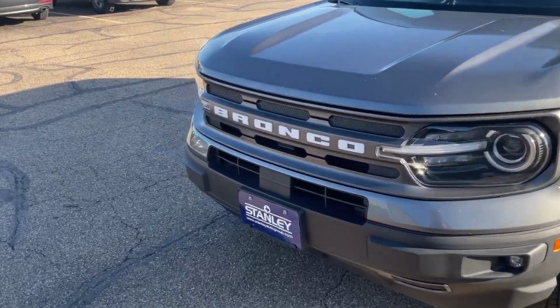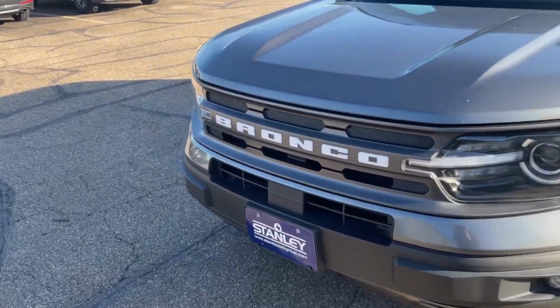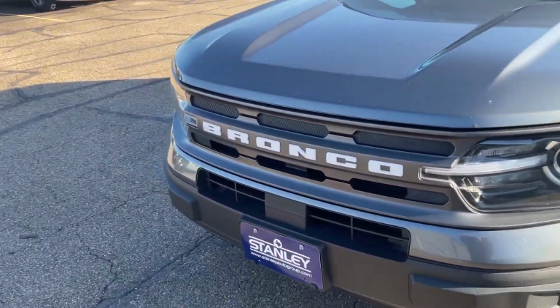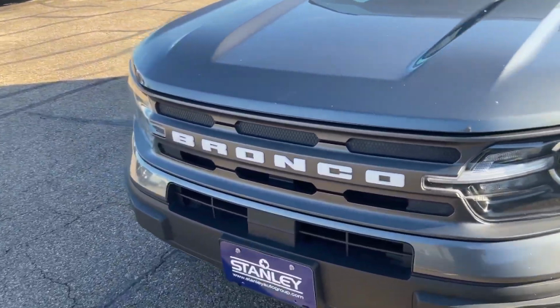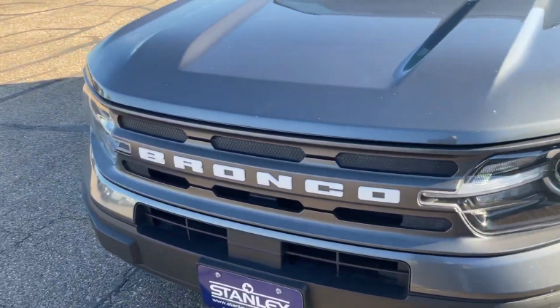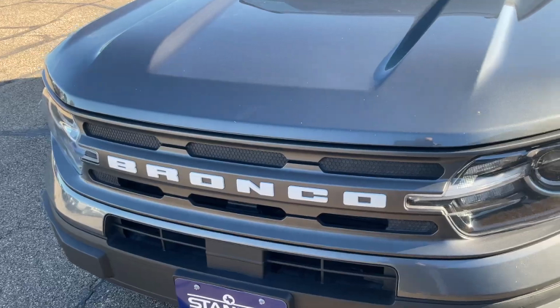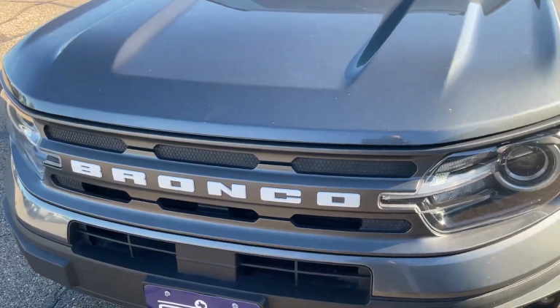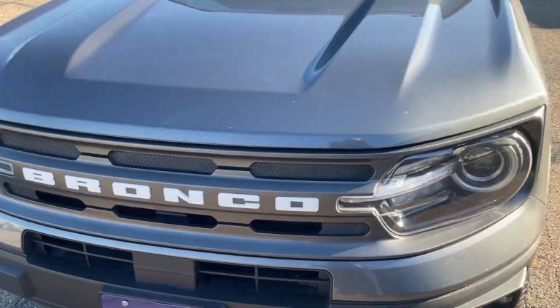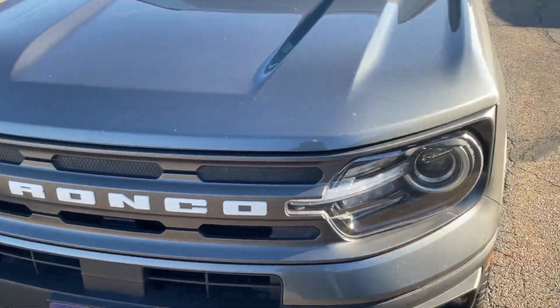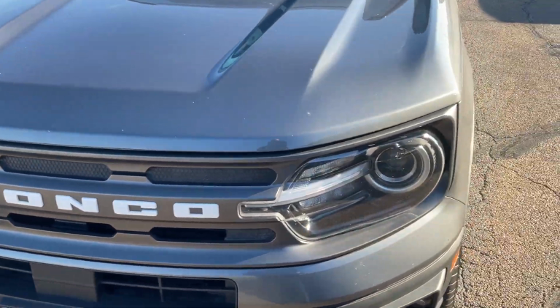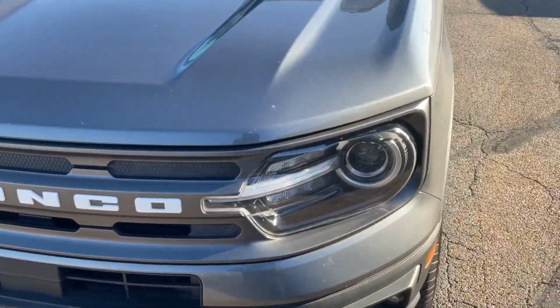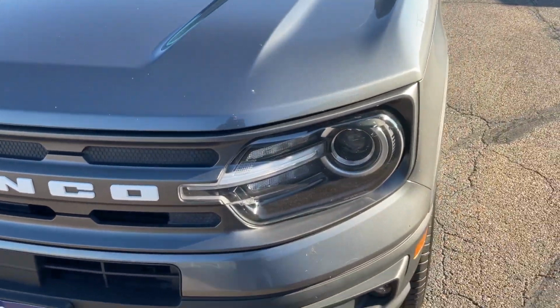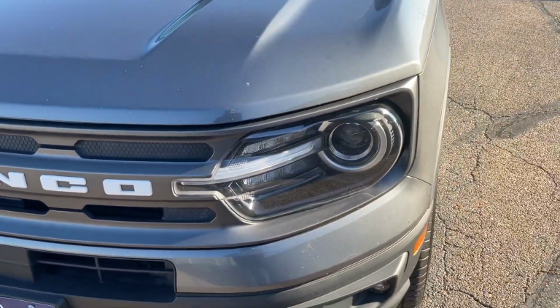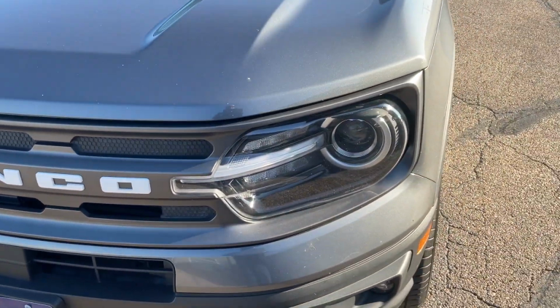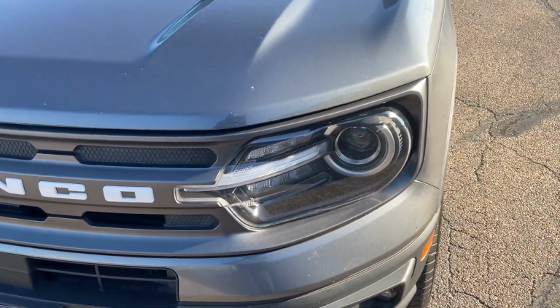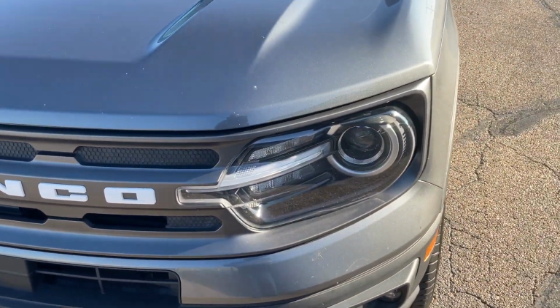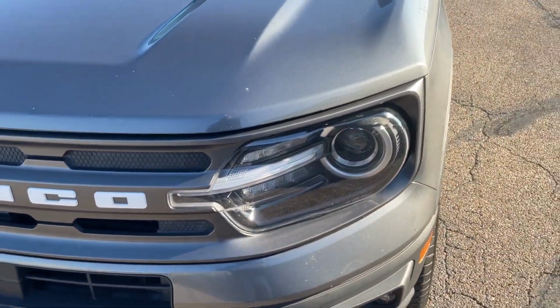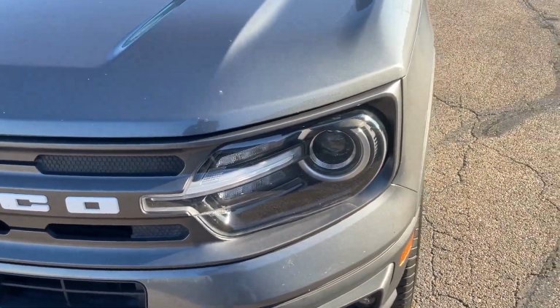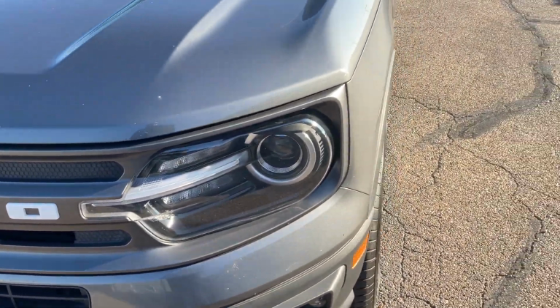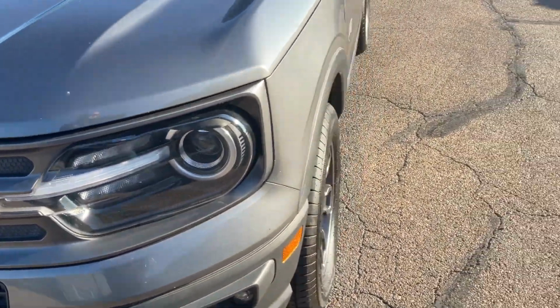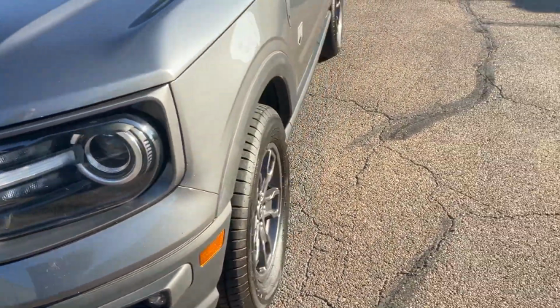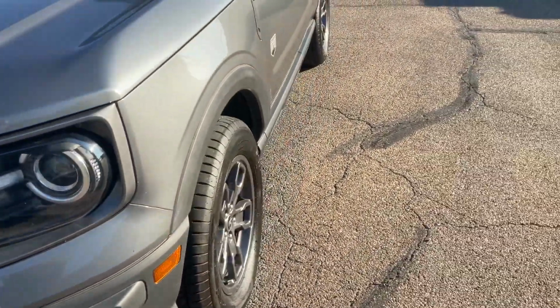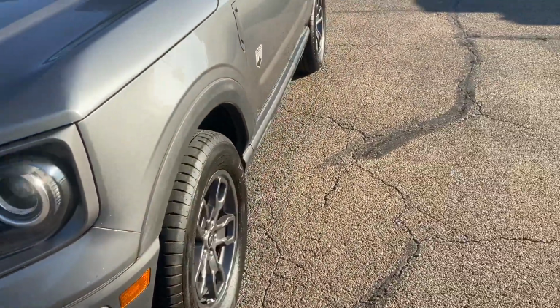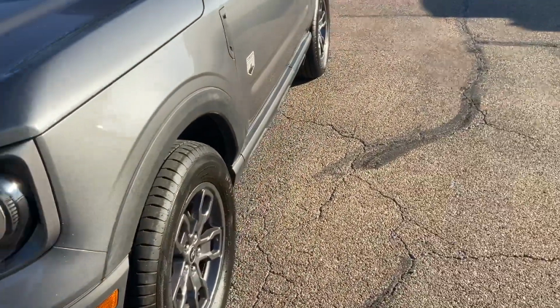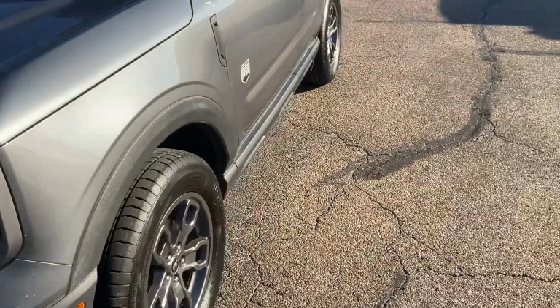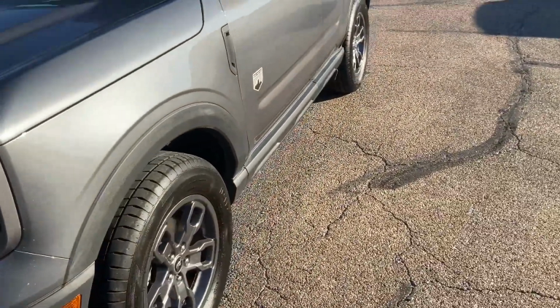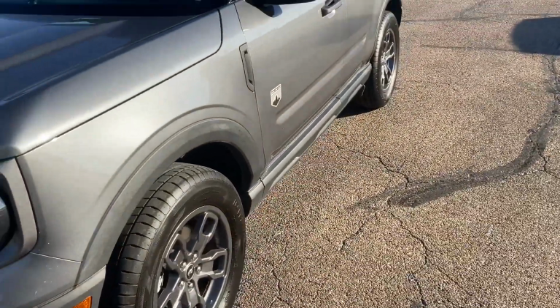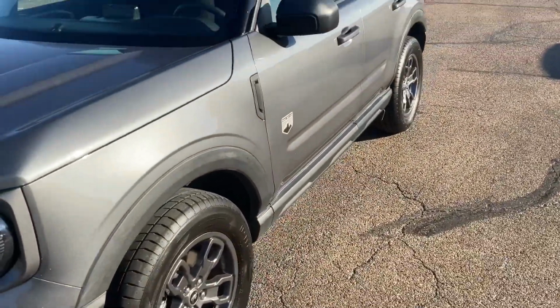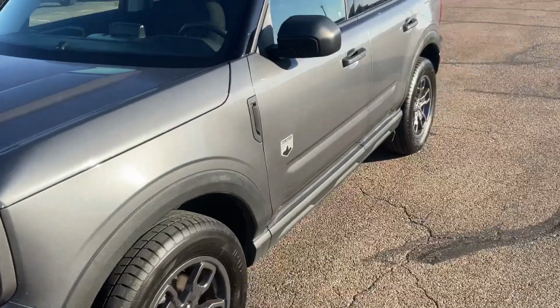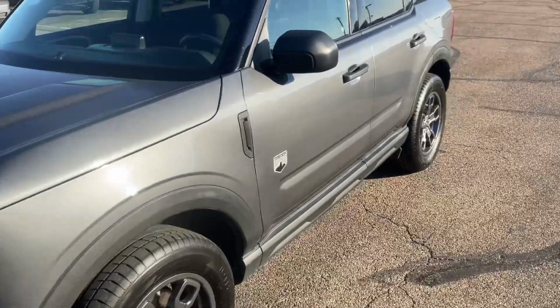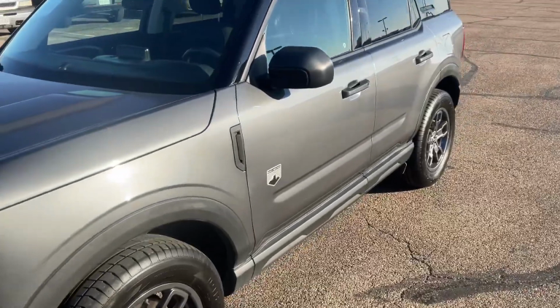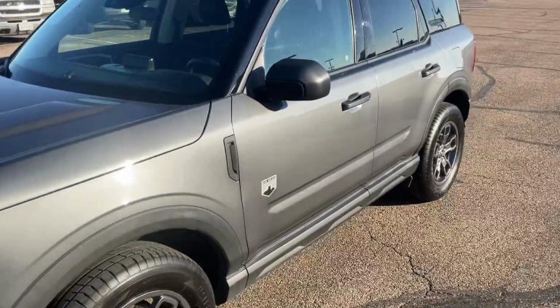We'll start right in the front with this awesome grille and those projector headlamps. Nighttime driving visibility is amazing.